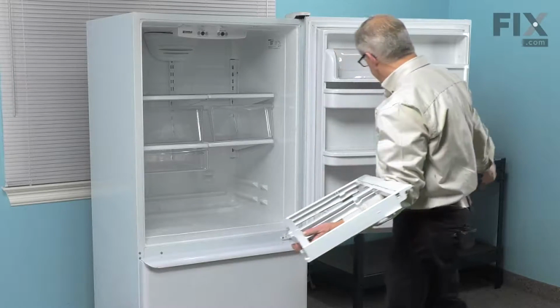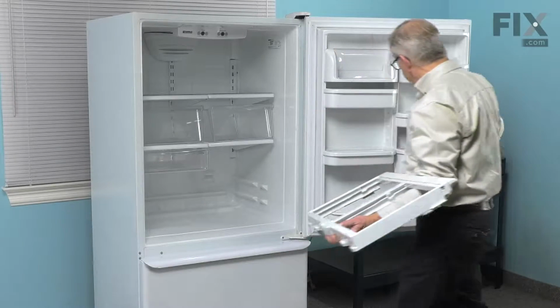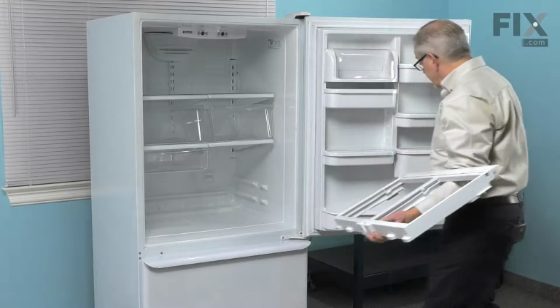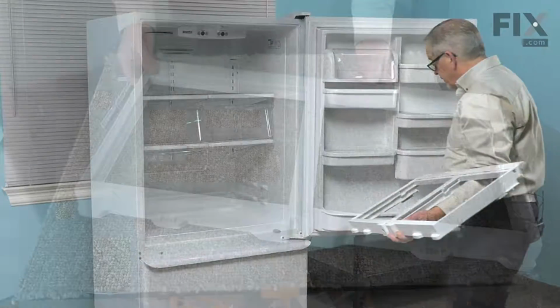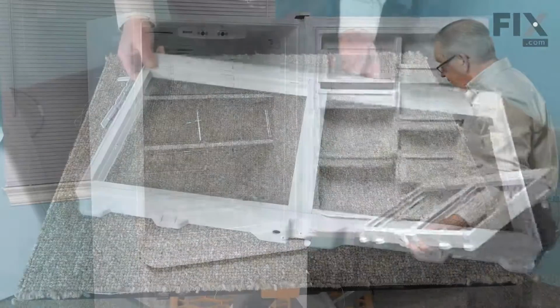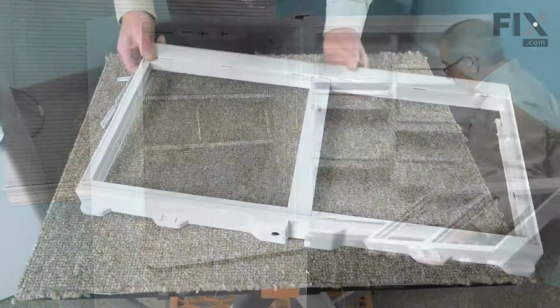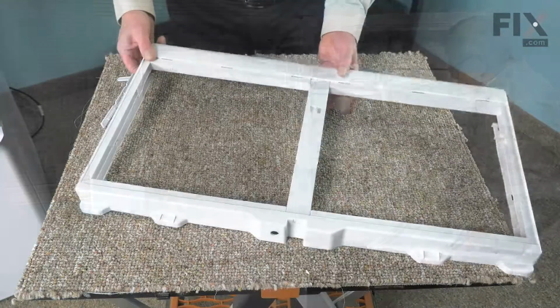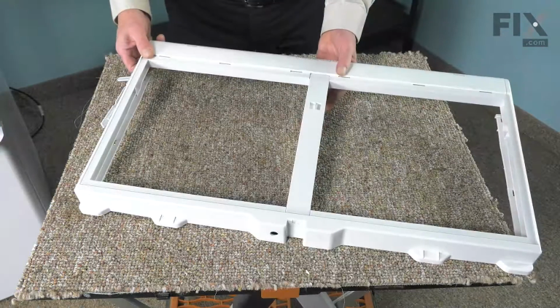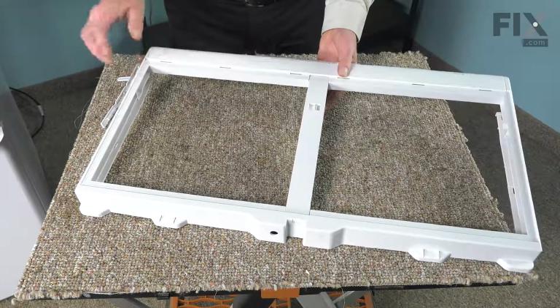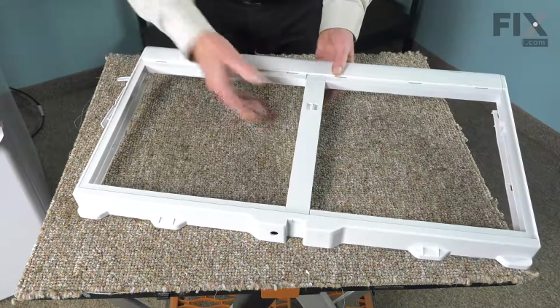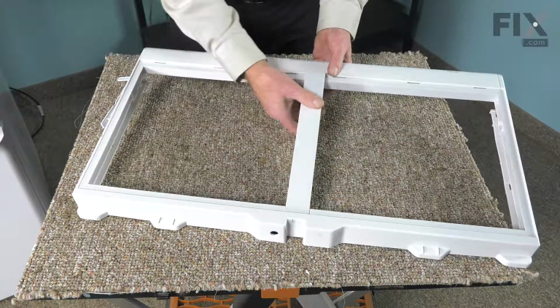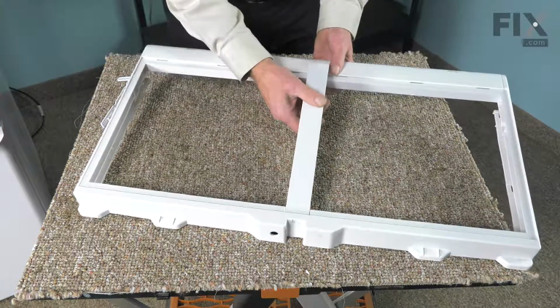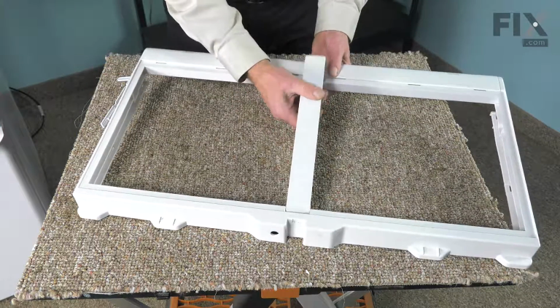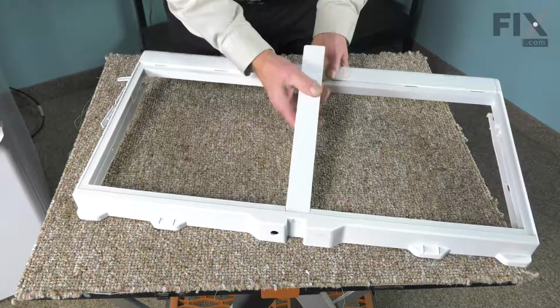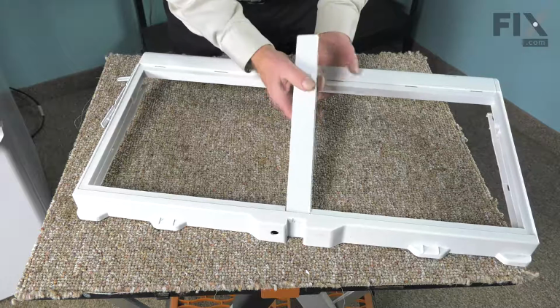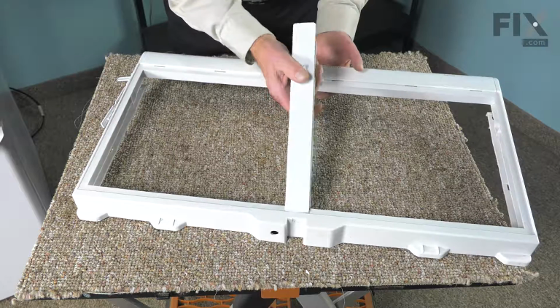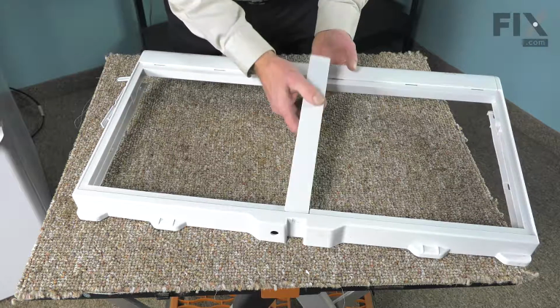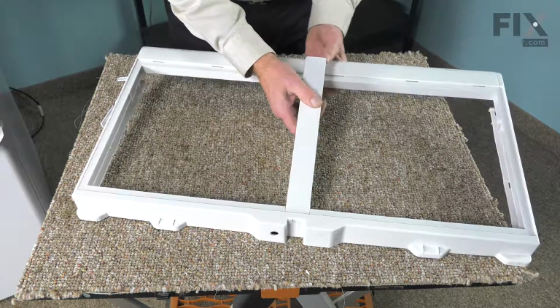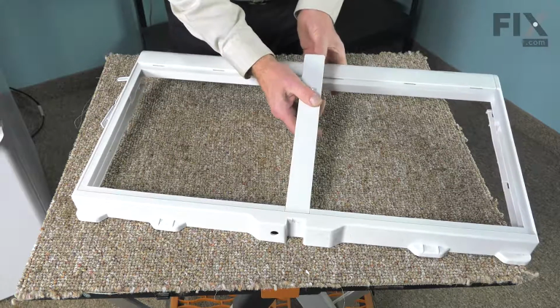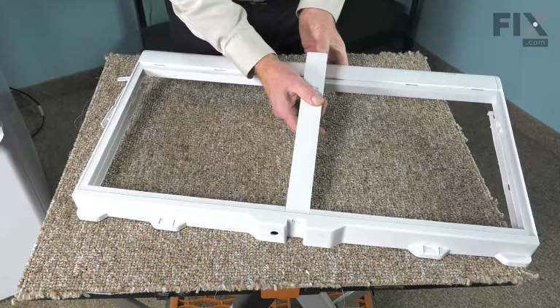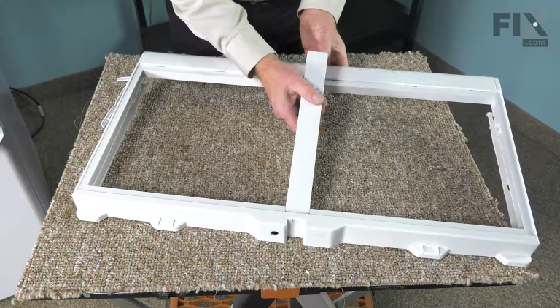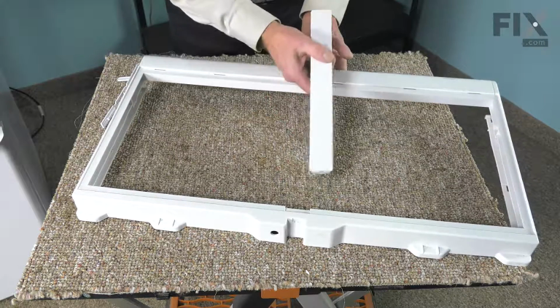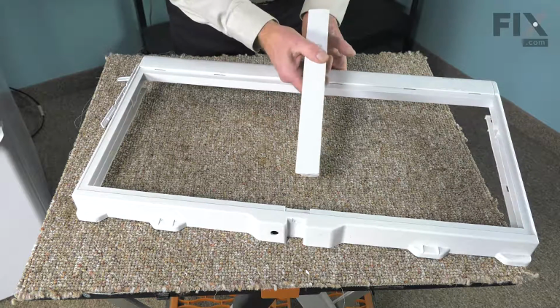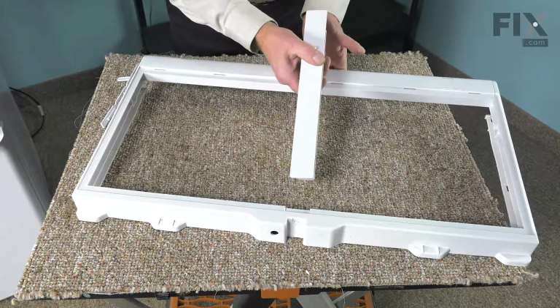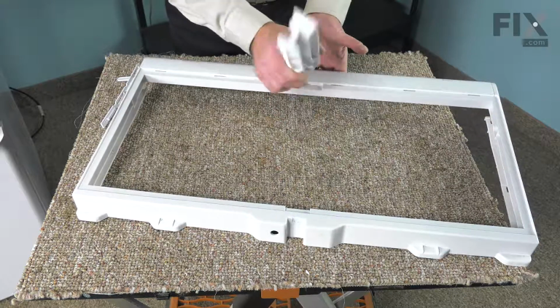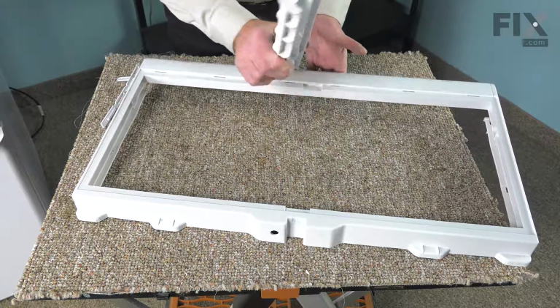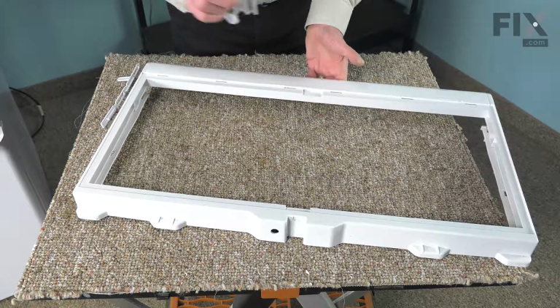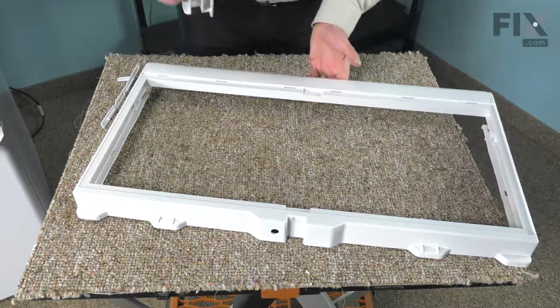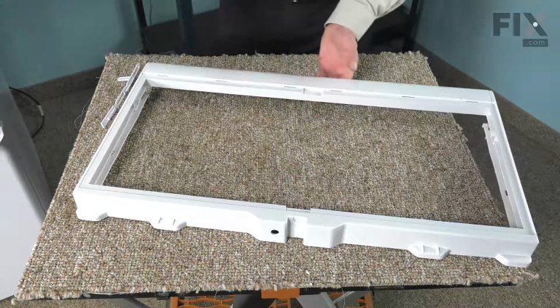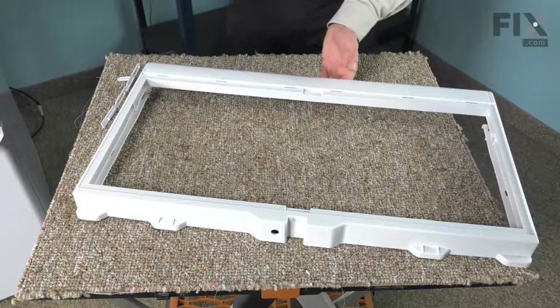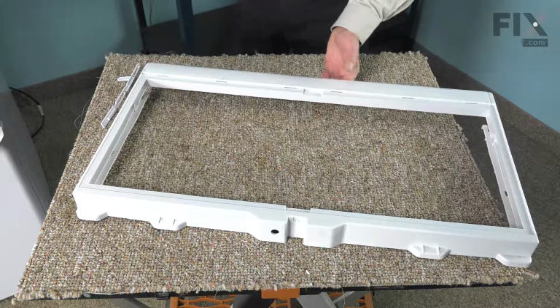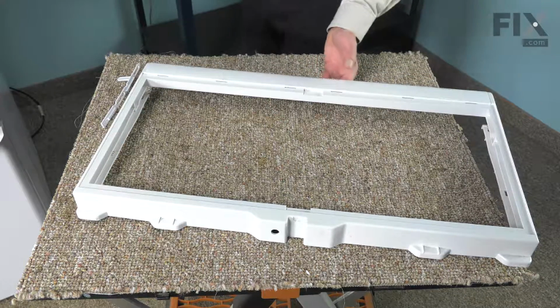Now, with the frame on a suitable work surface, we'll begin by removing this centerpiece. Just lift up on the front, pull it away from the back, and just set that aside for a moment.